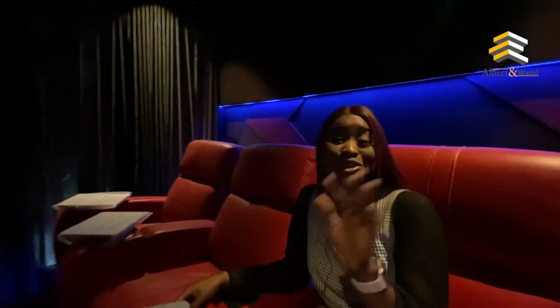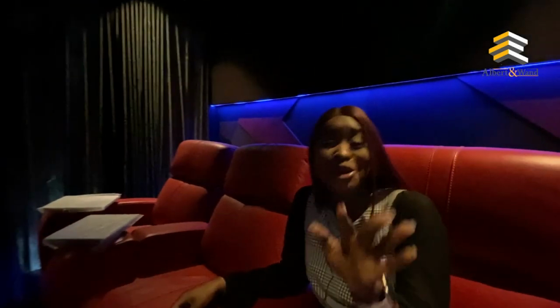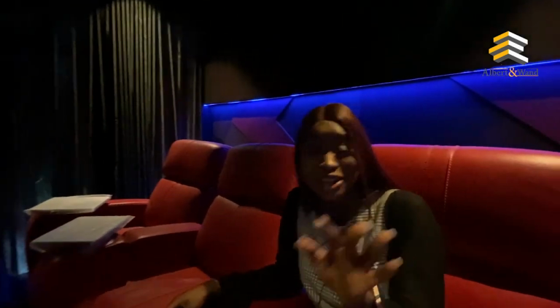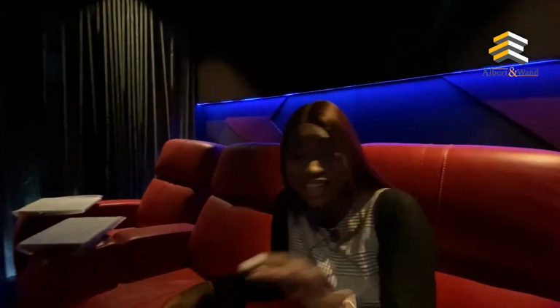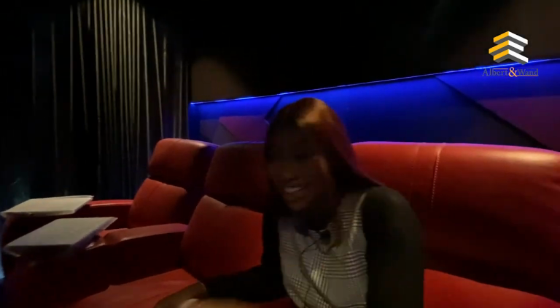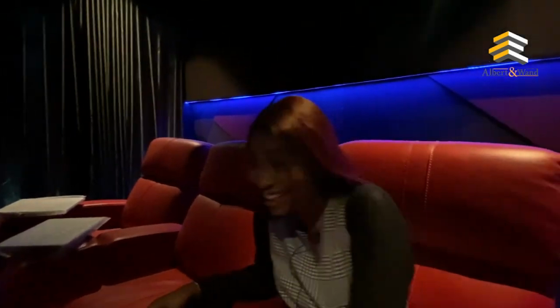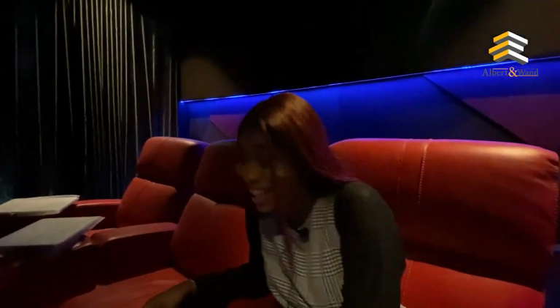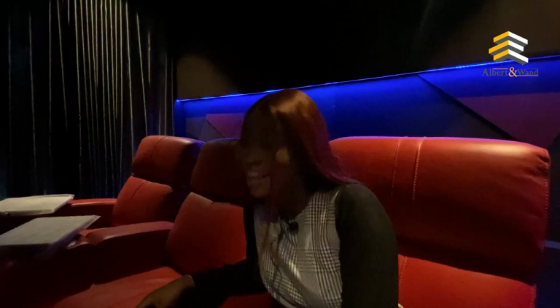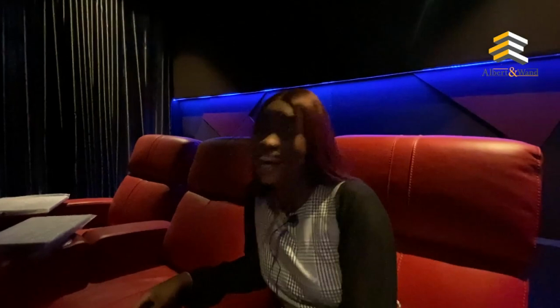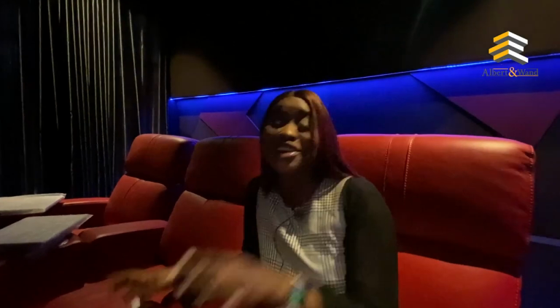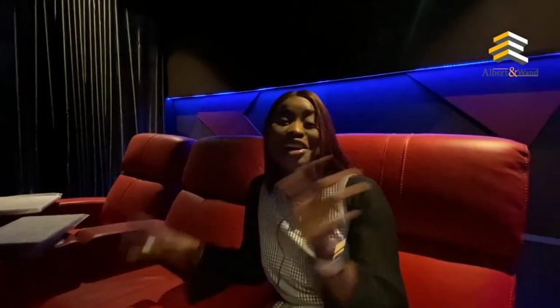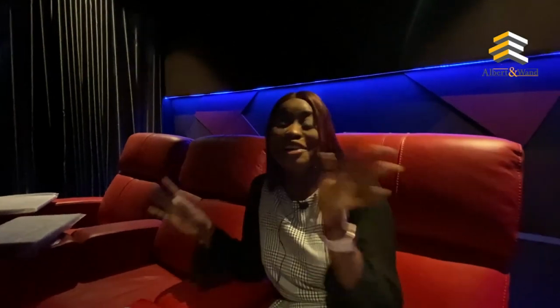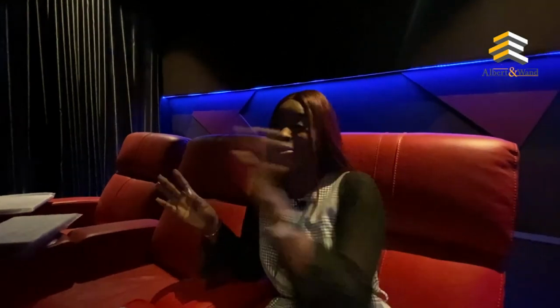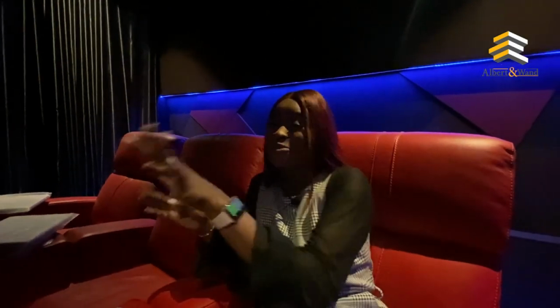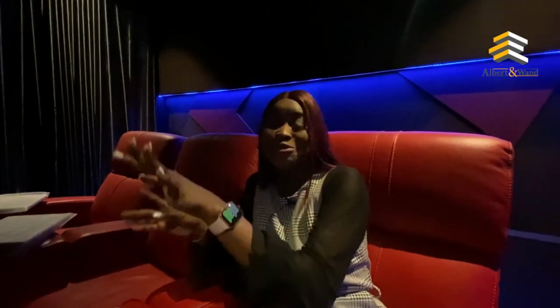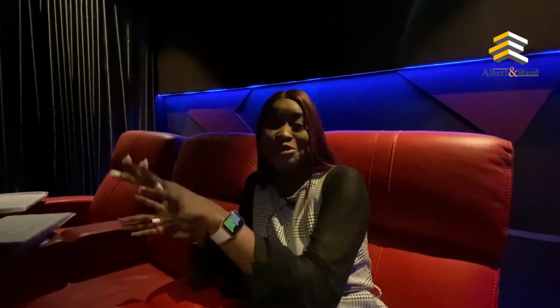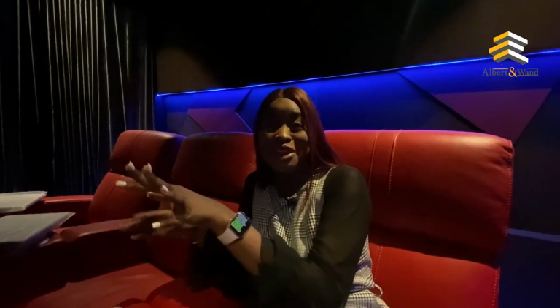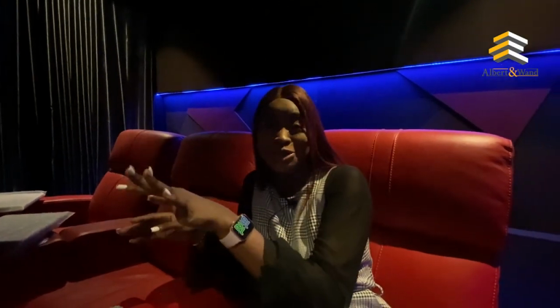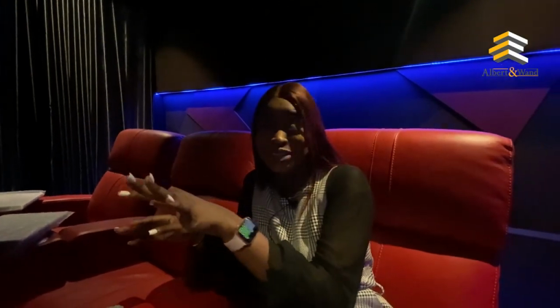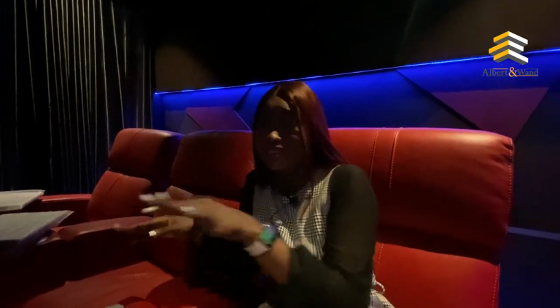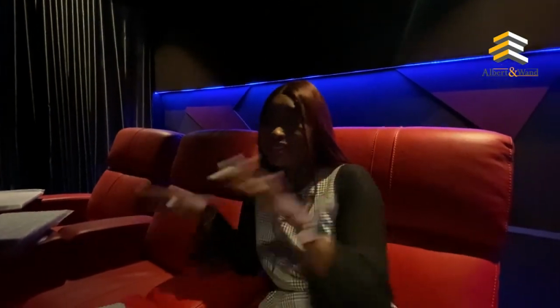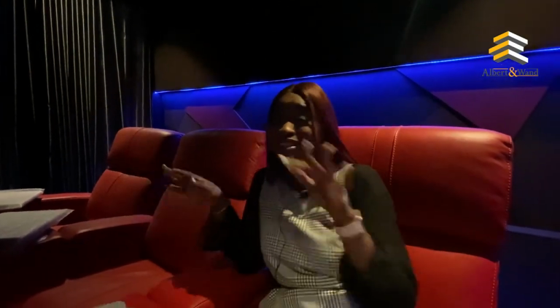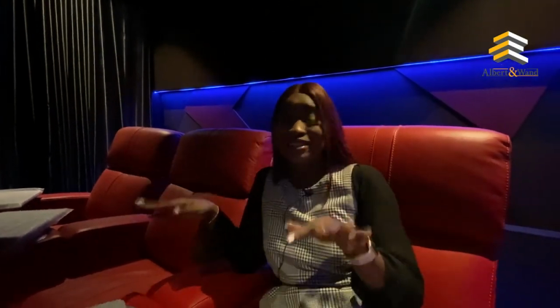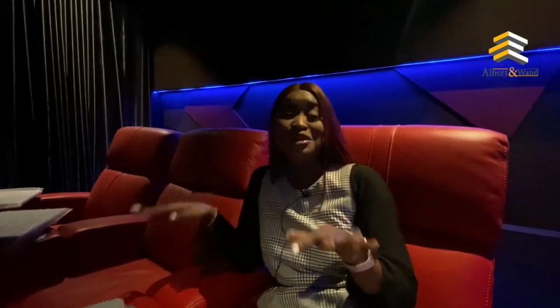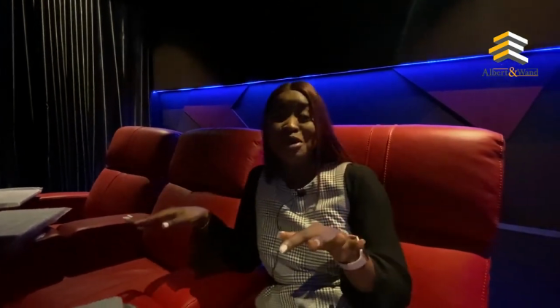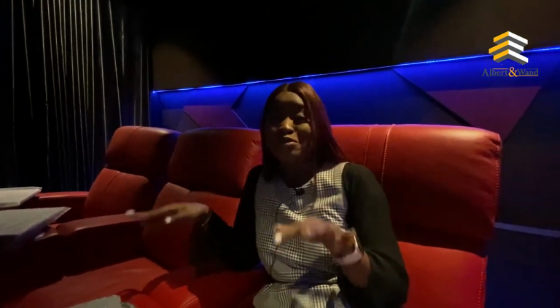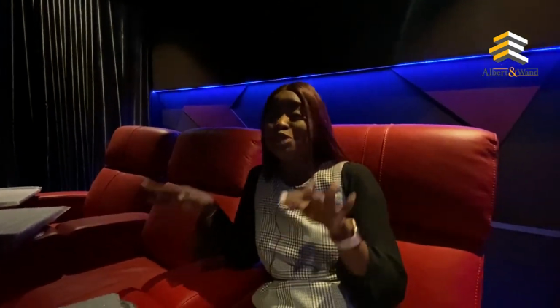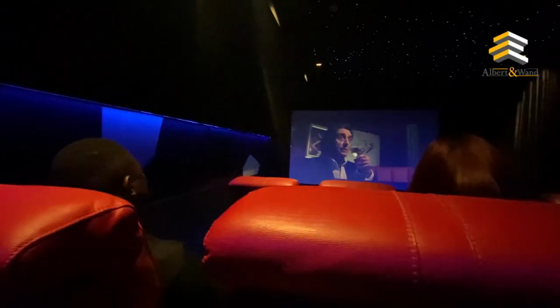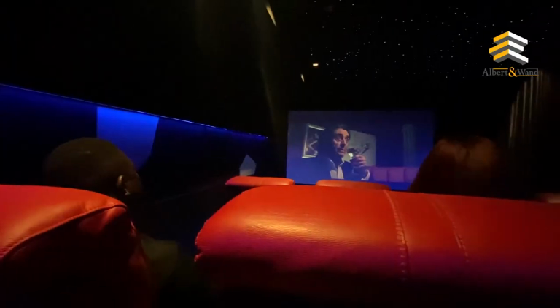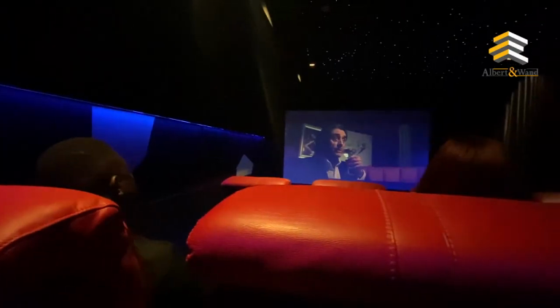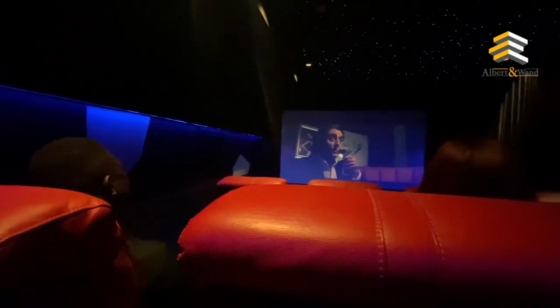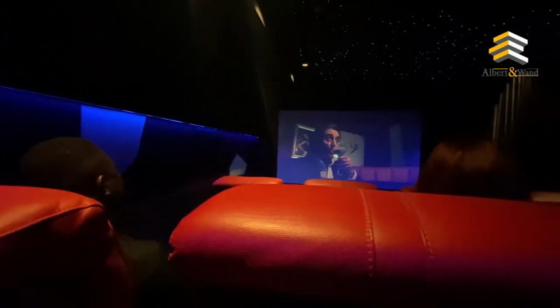Sorry, I got carried away with the movie I was watching — this cinema would be so comfortable.